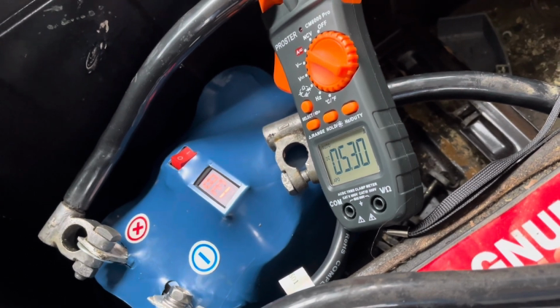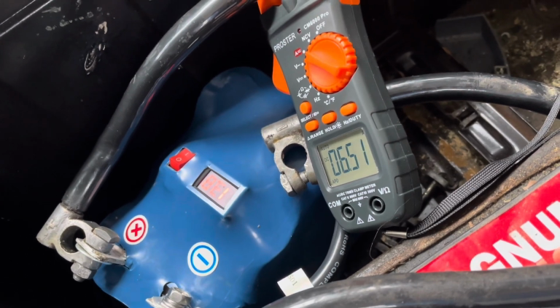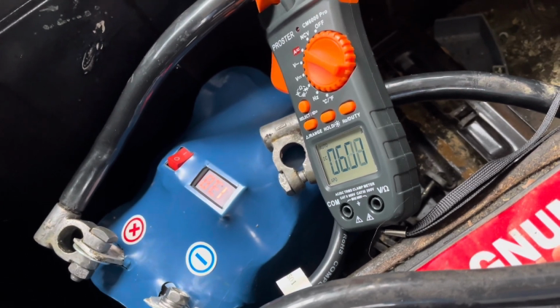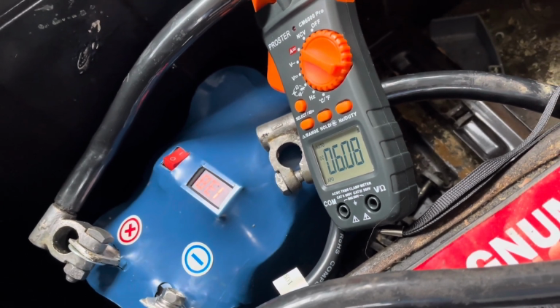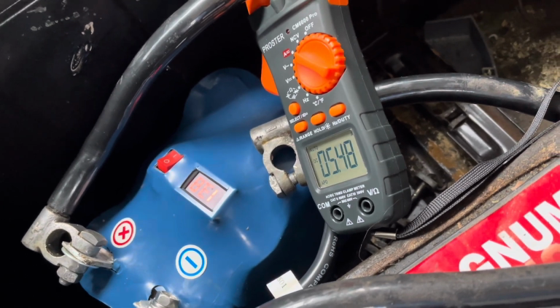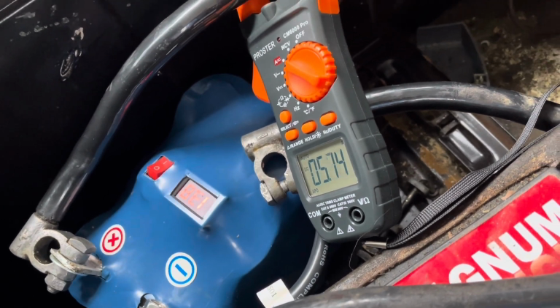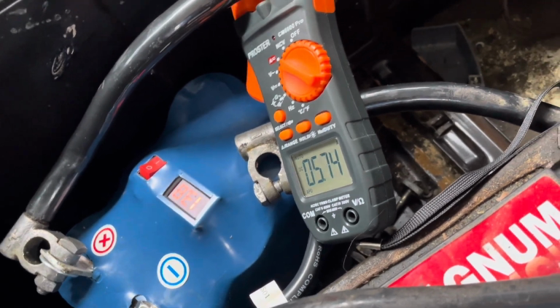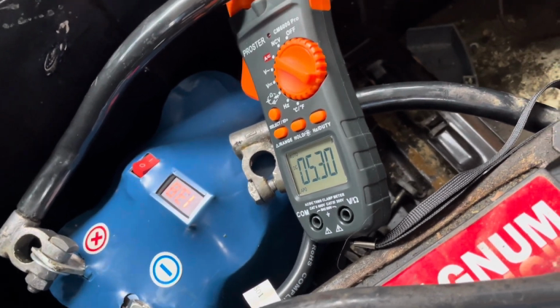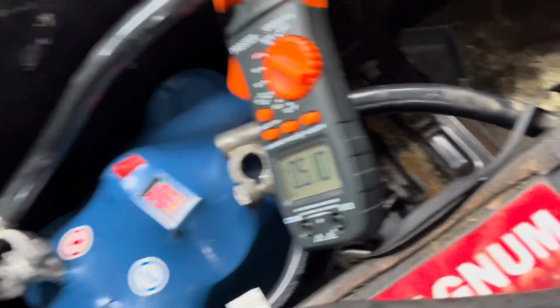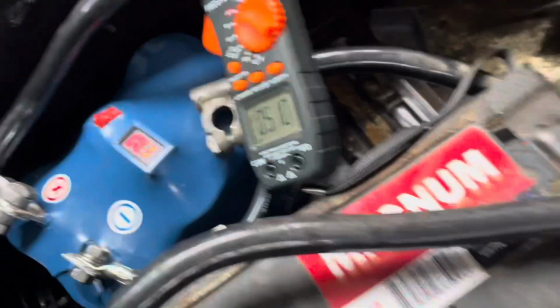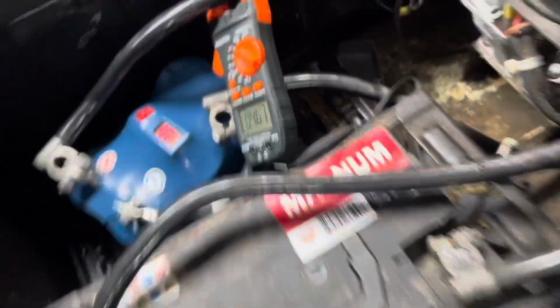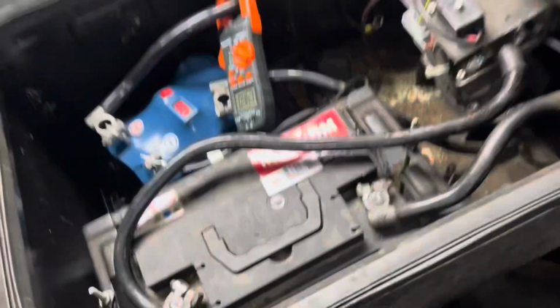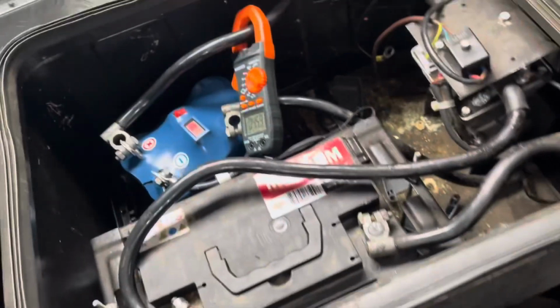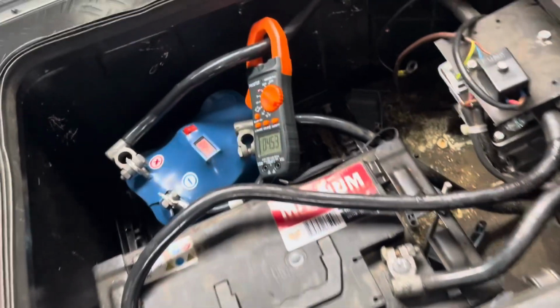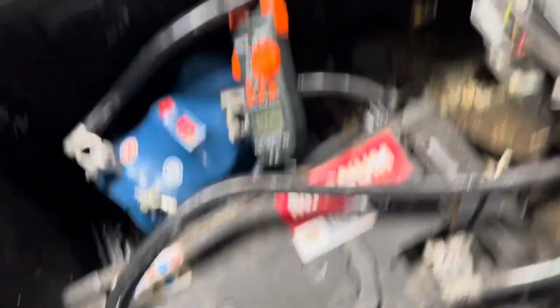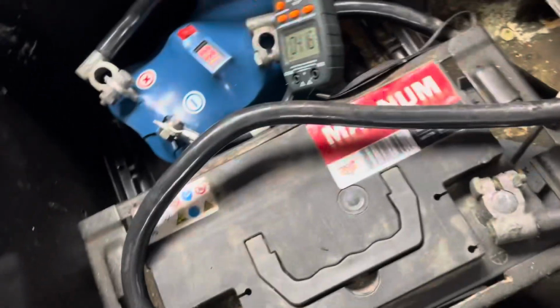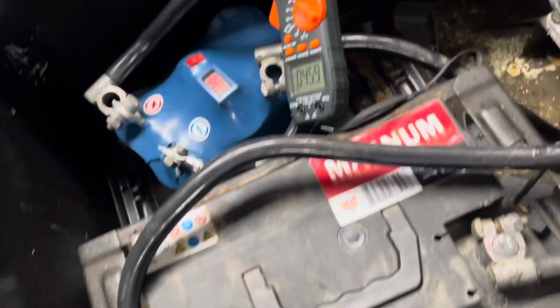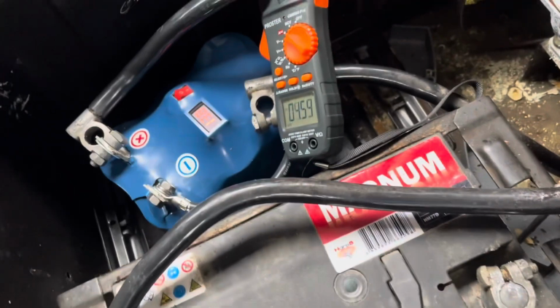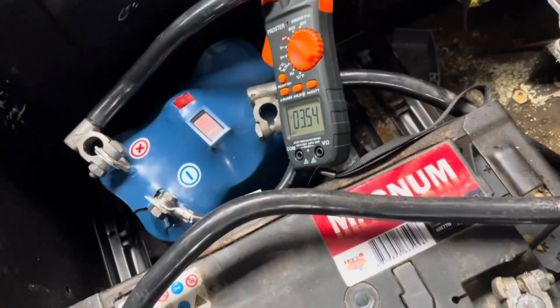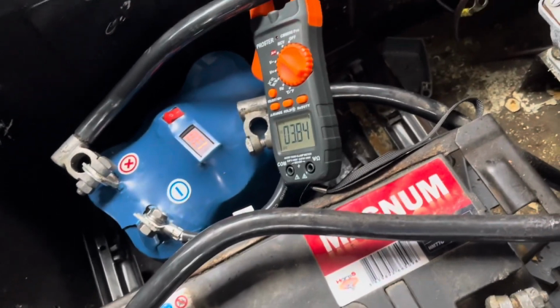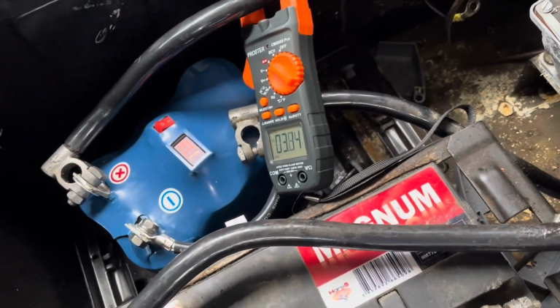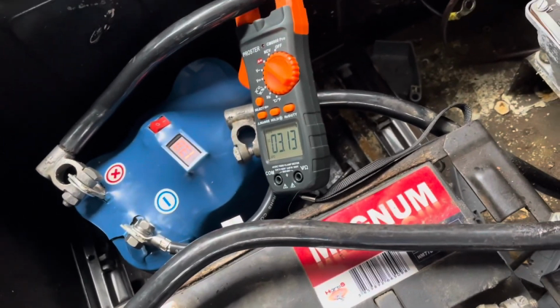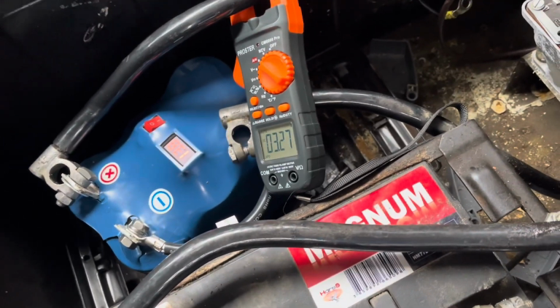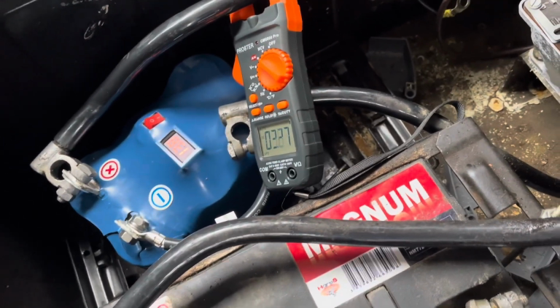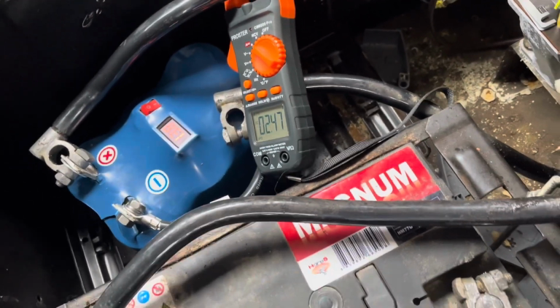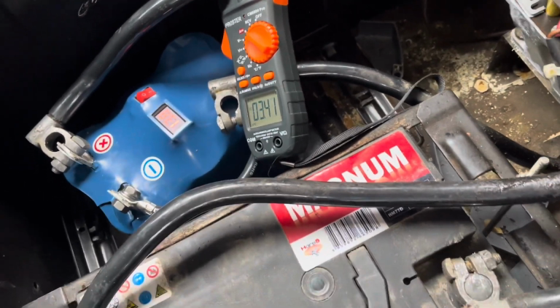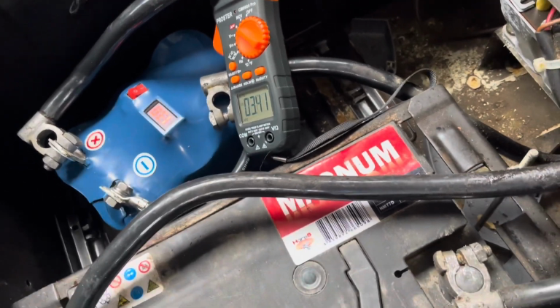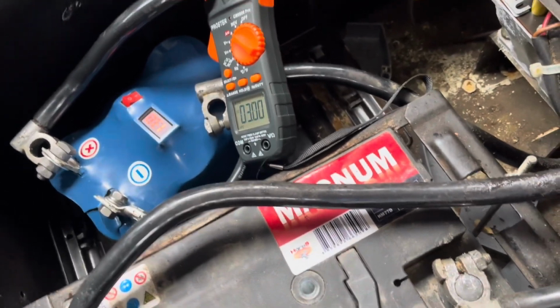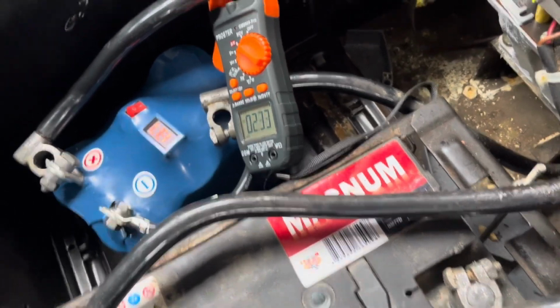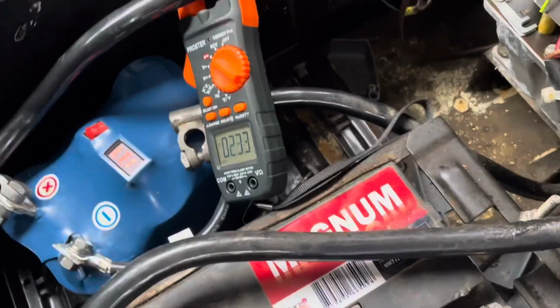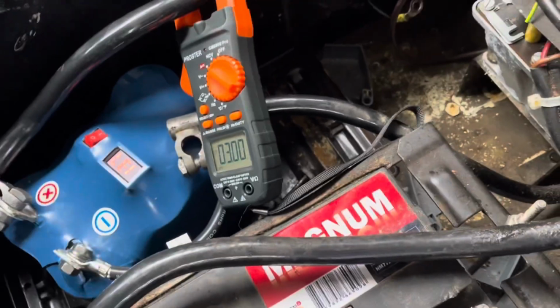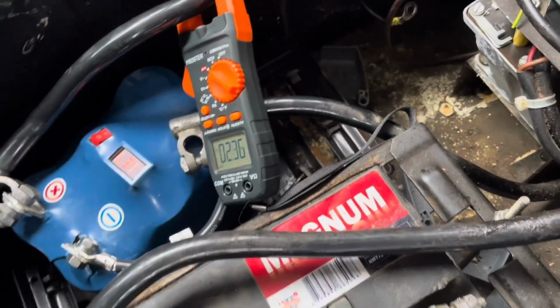Capacitor is full, charging direction now in voltage towards the battery direction.